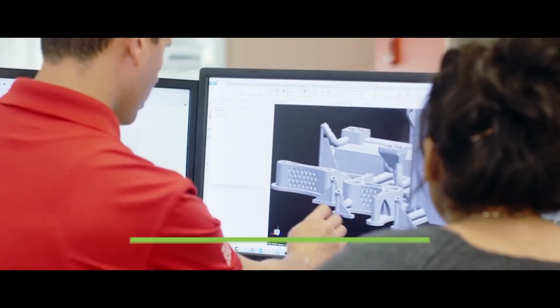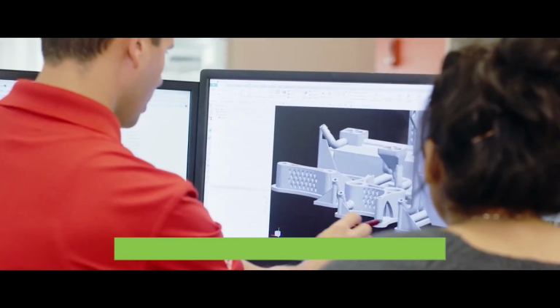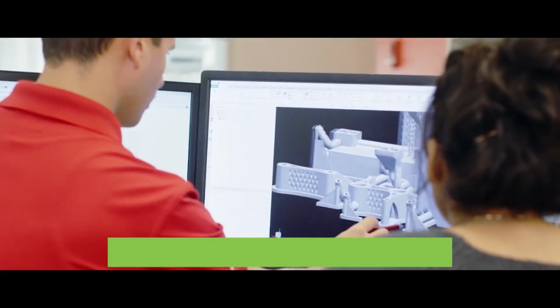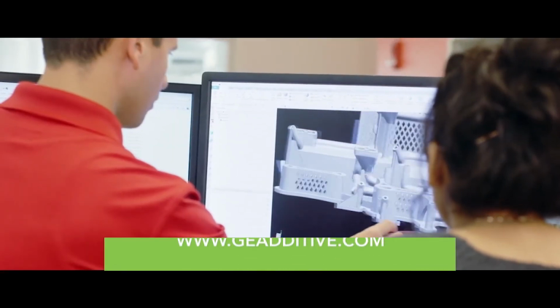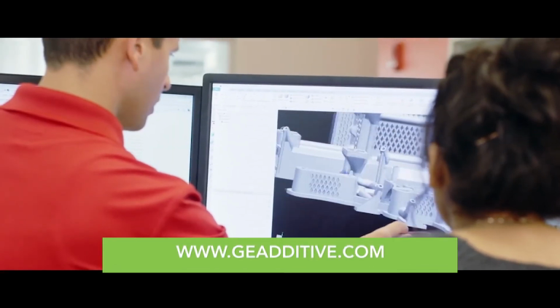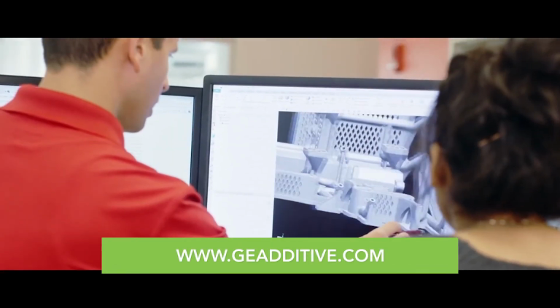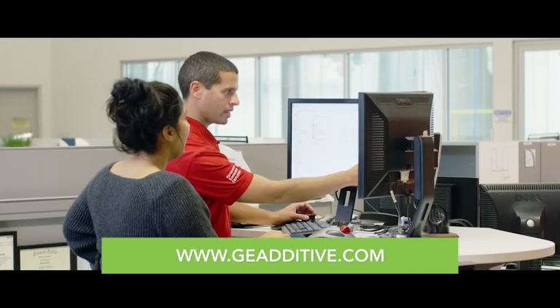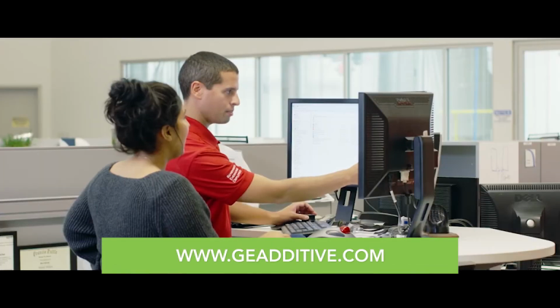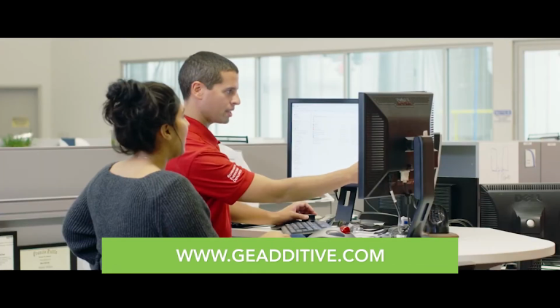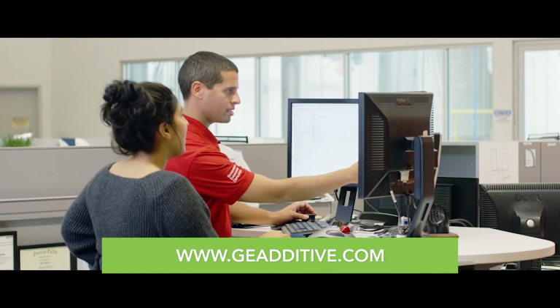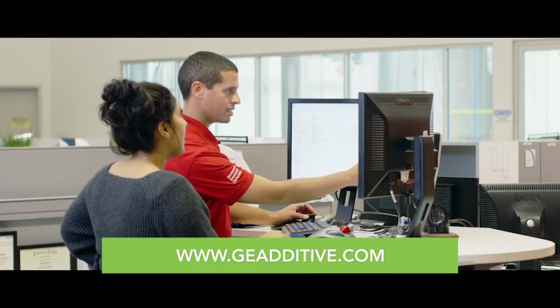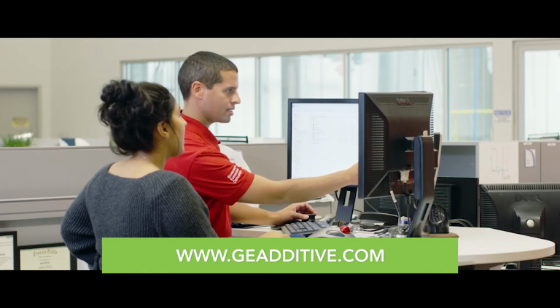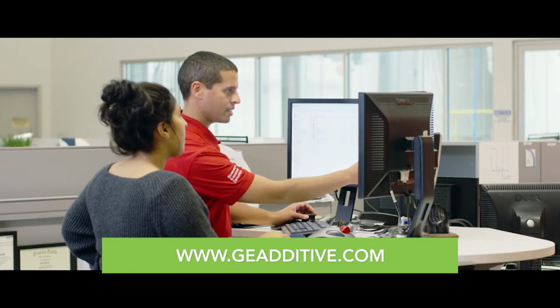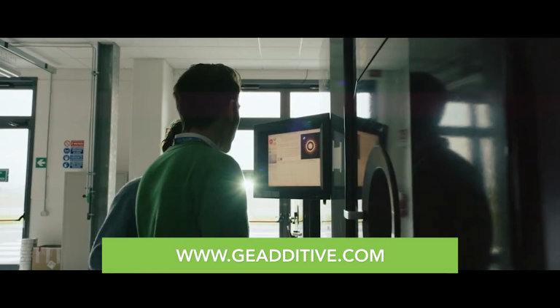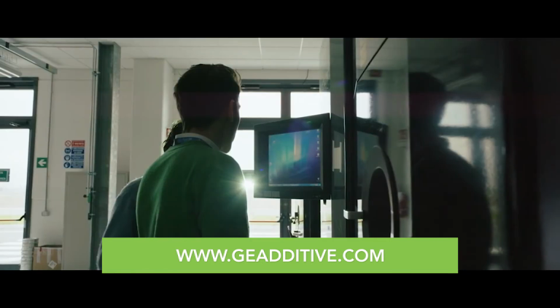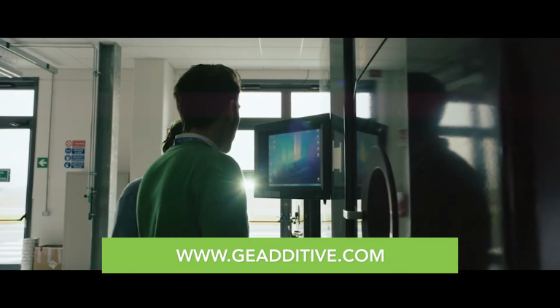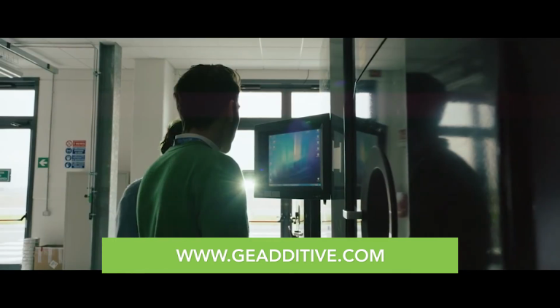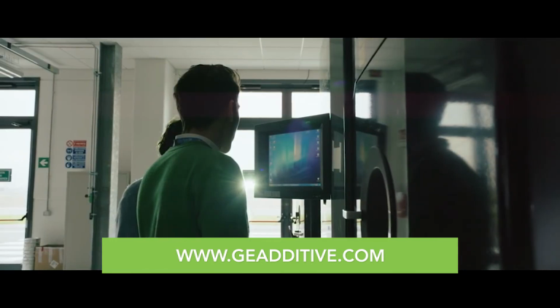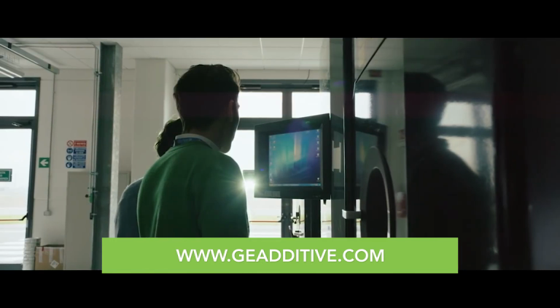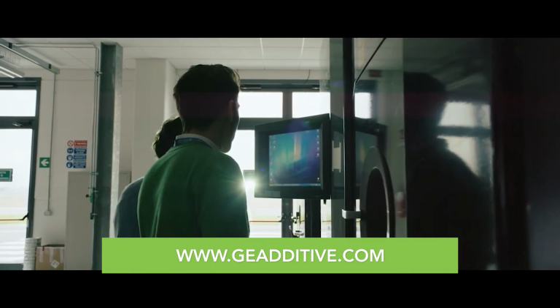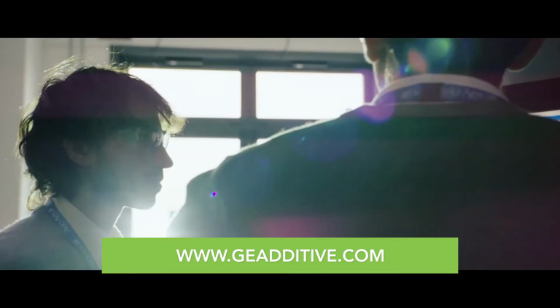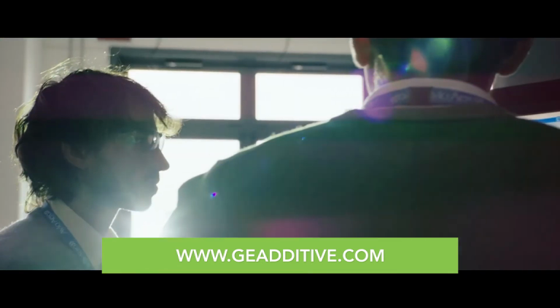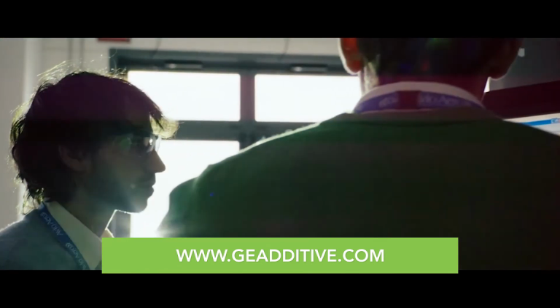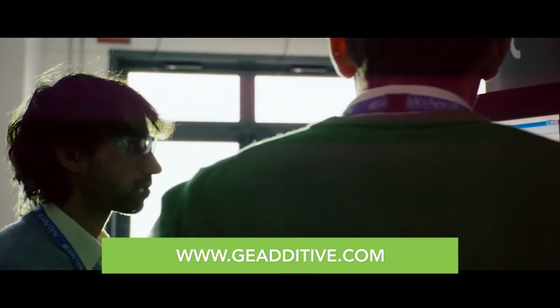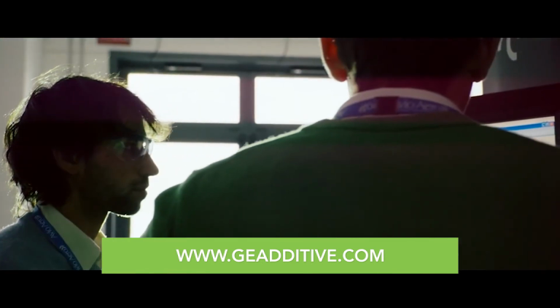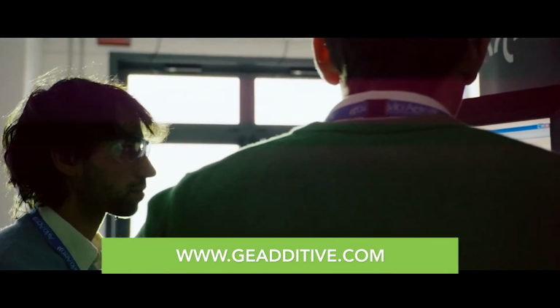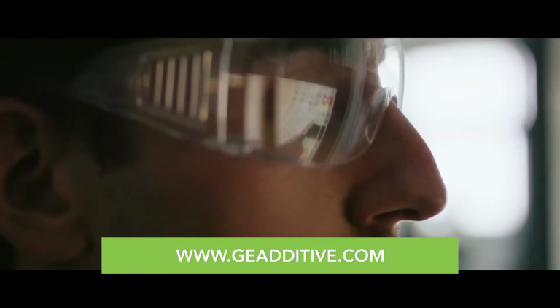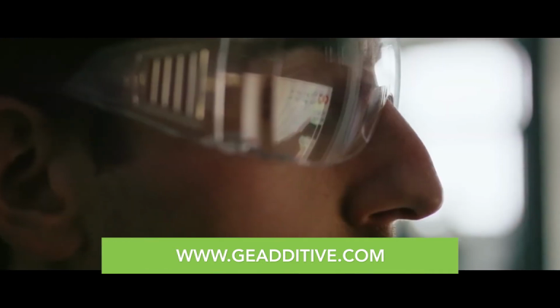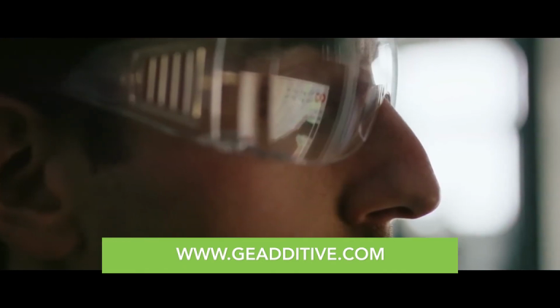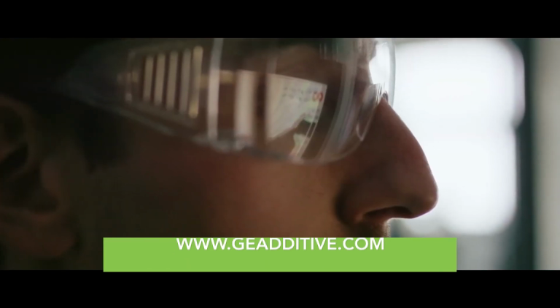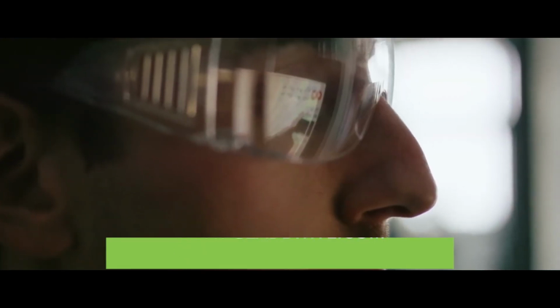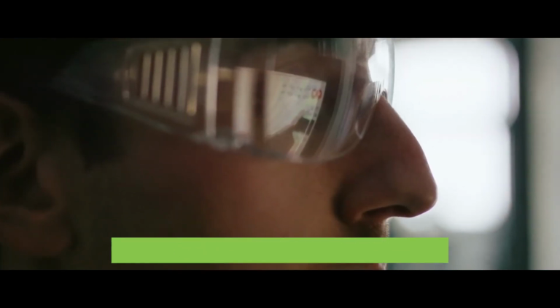If you want more information on AdWorks, please go to our website, geadditive.com. Thanks for watching.